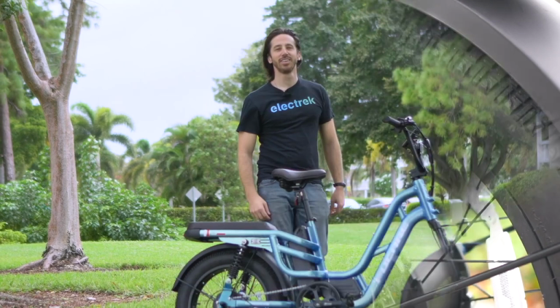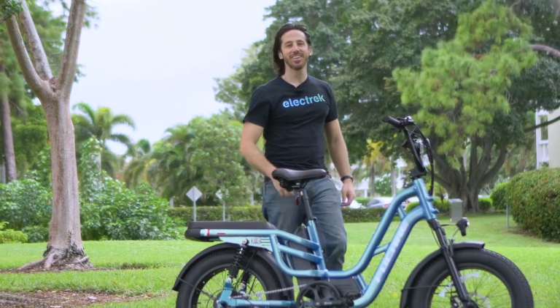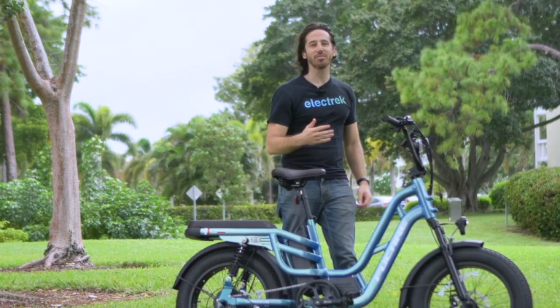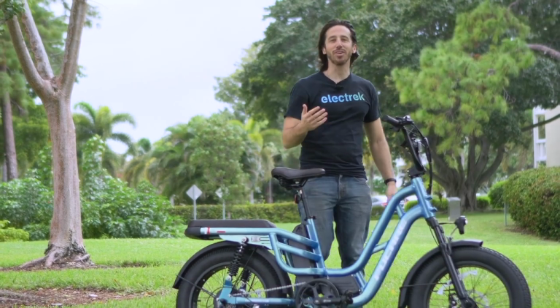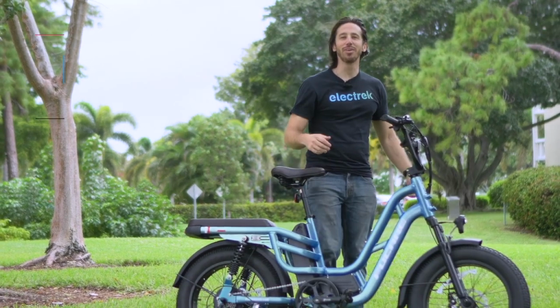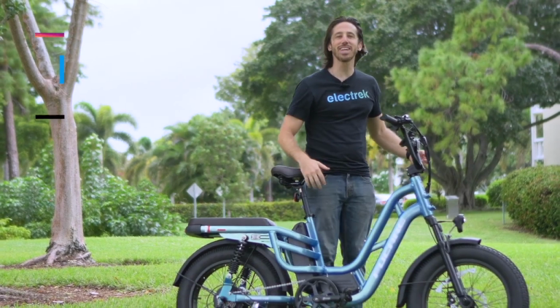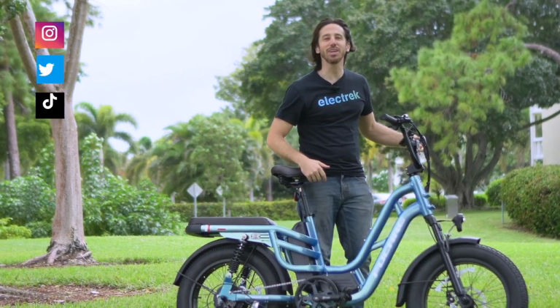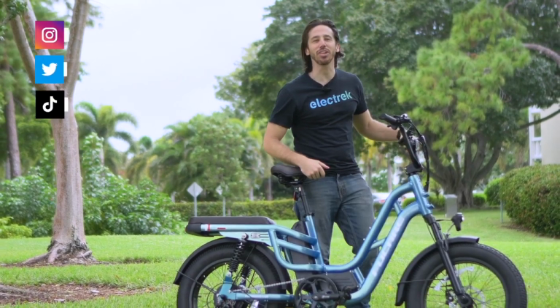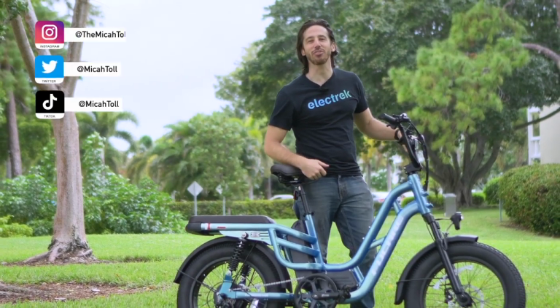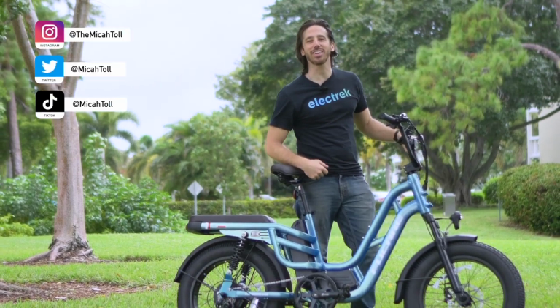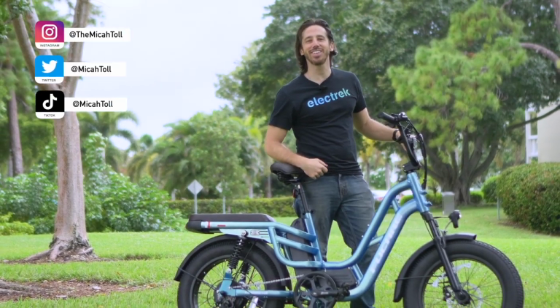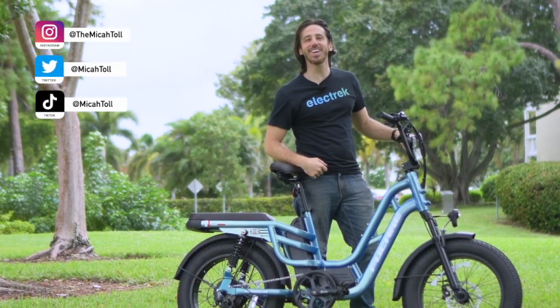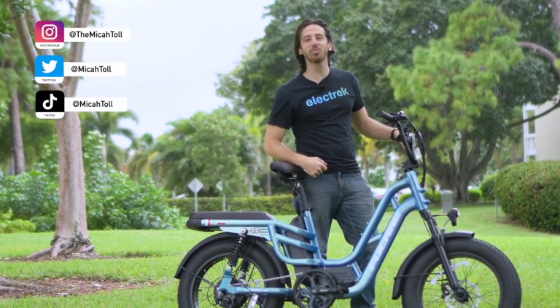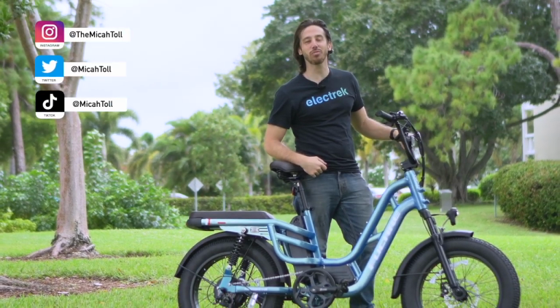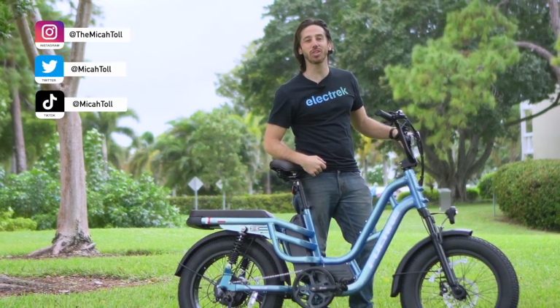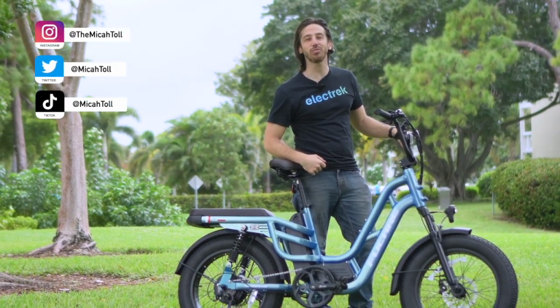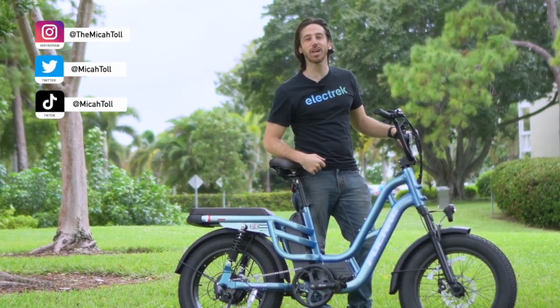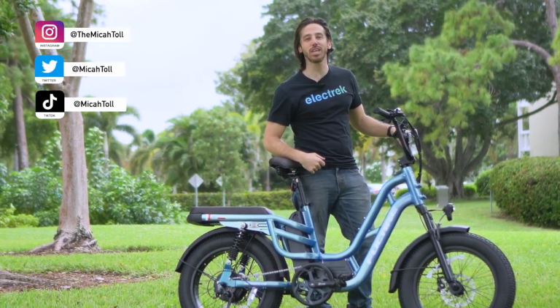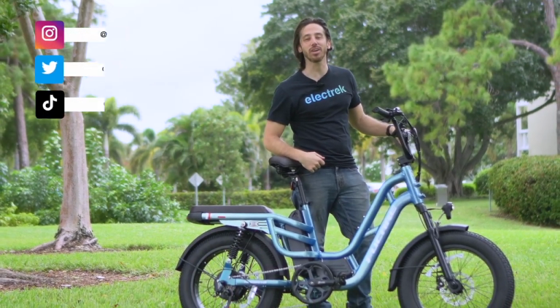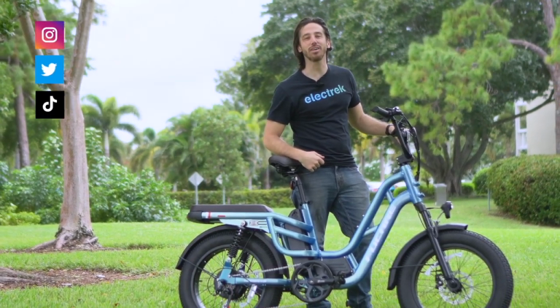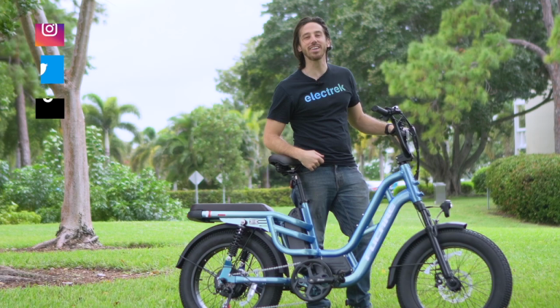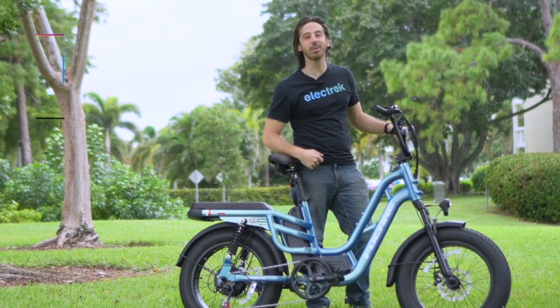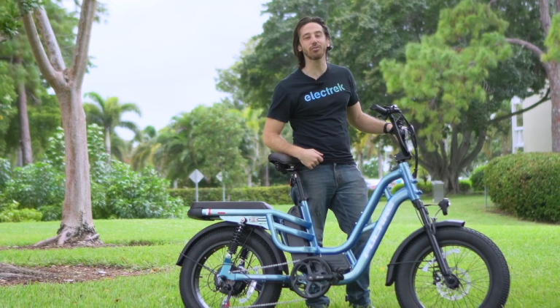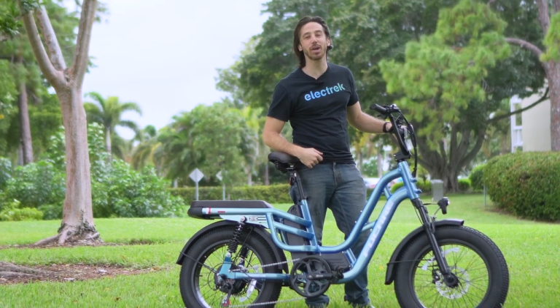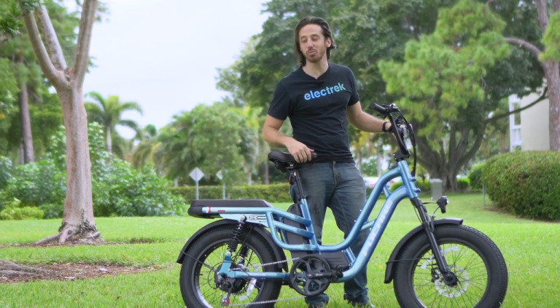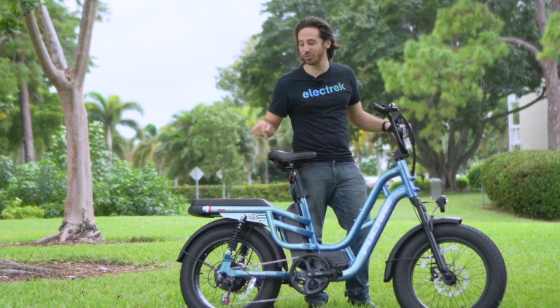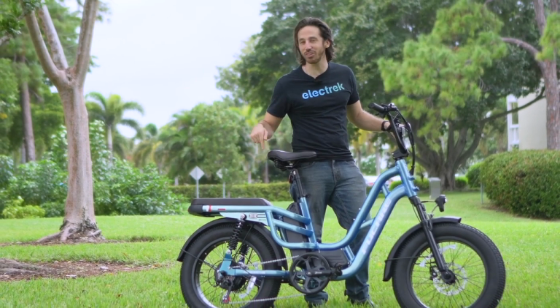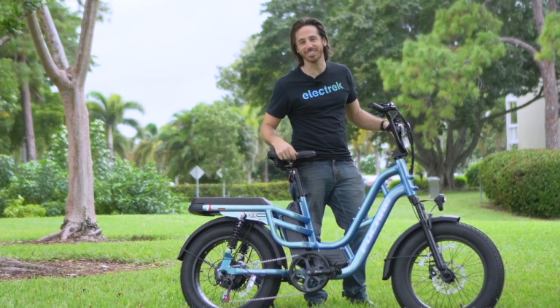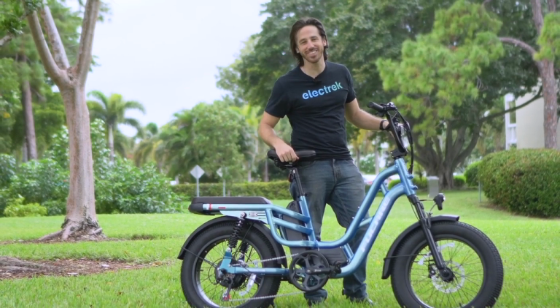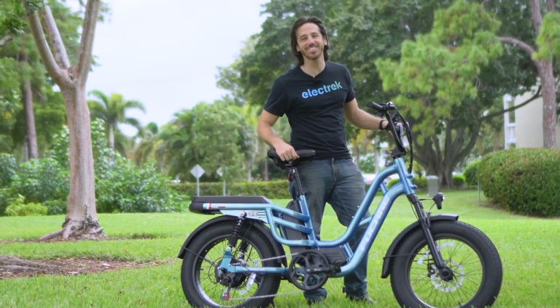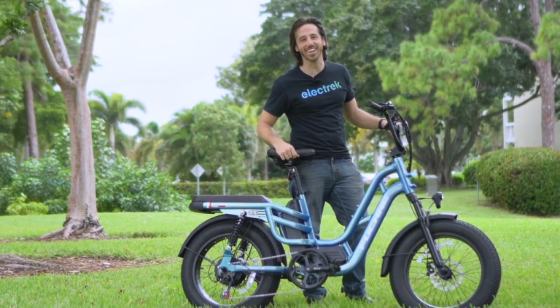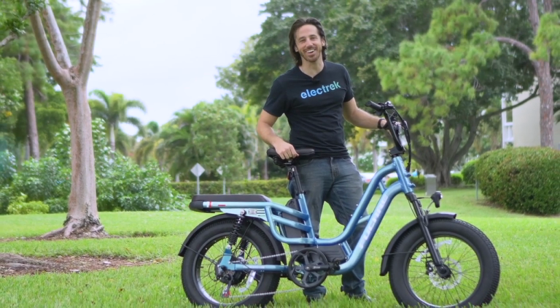Hey everyone, Micah here with Electrack, and today we're reviewing the FuCare Libra, a fat tire electric bike with two seats. Let's check it out.